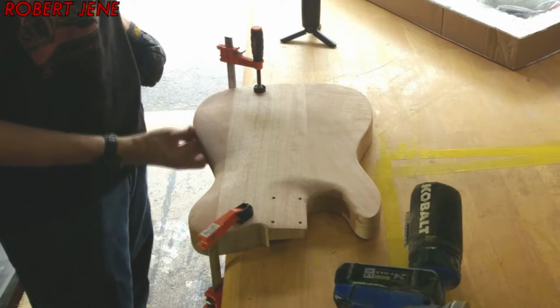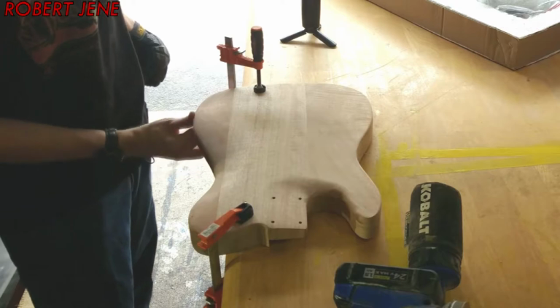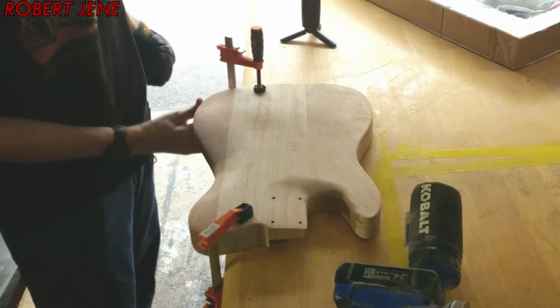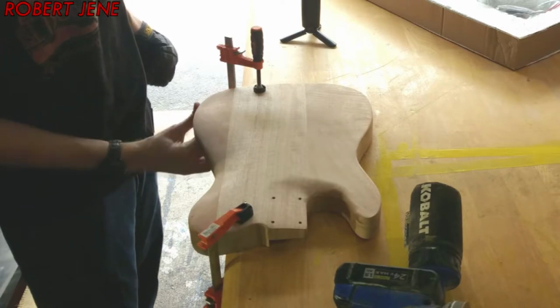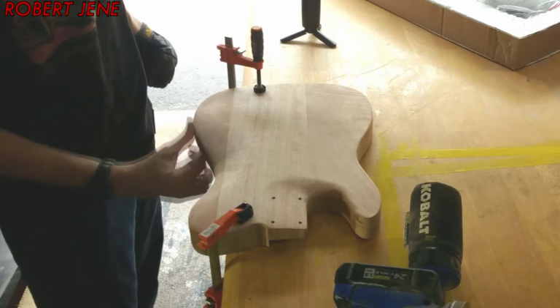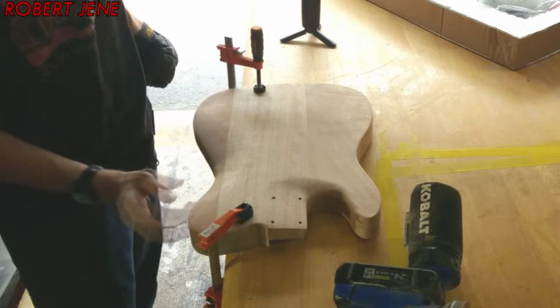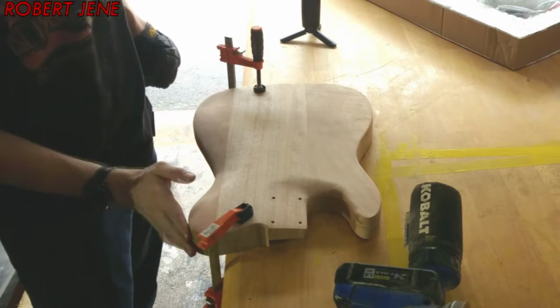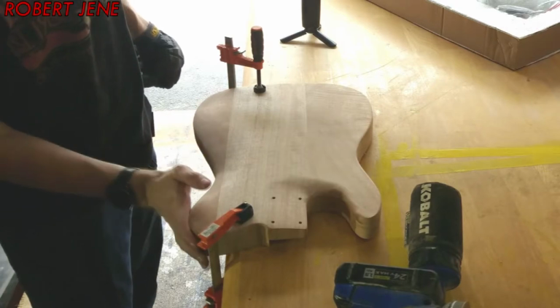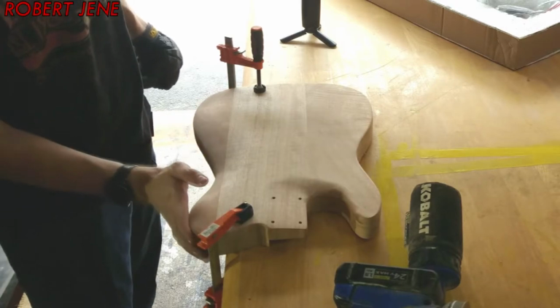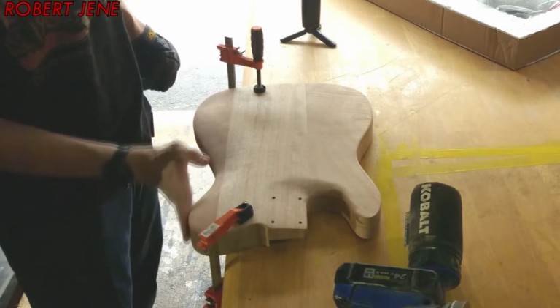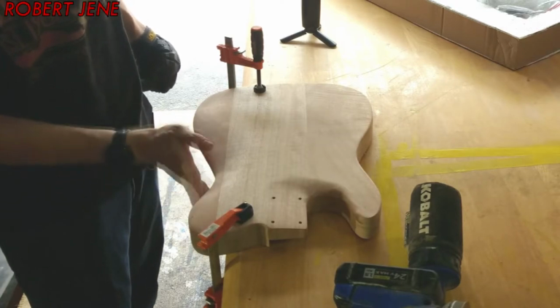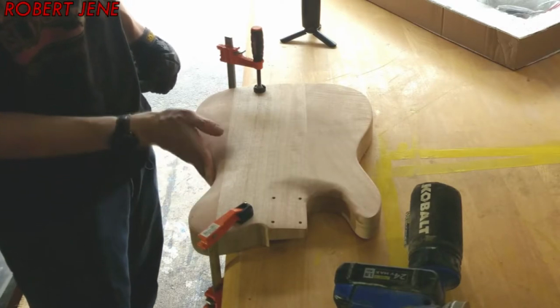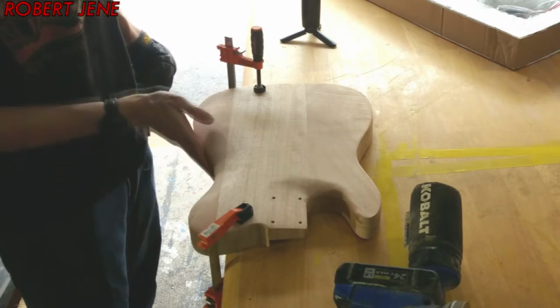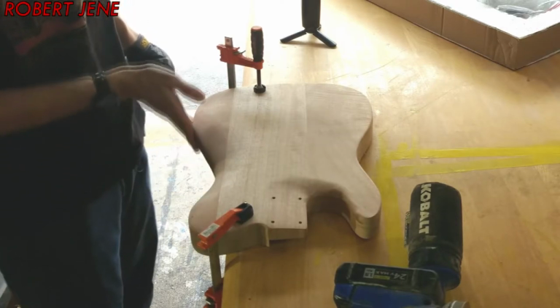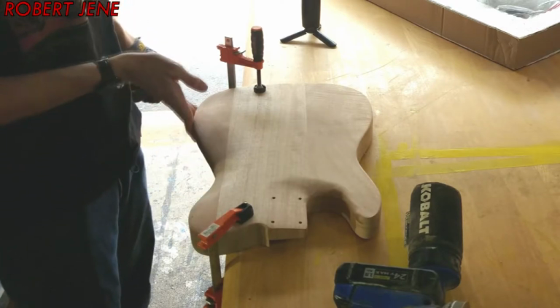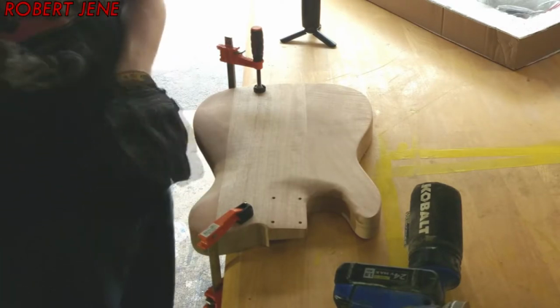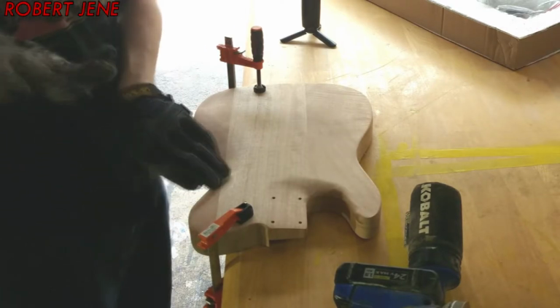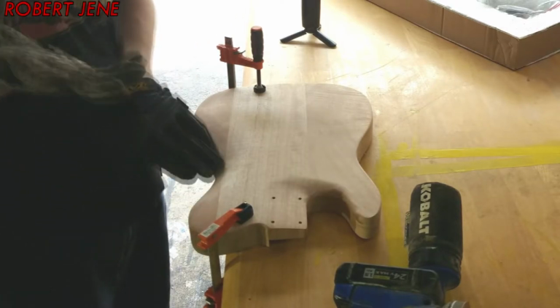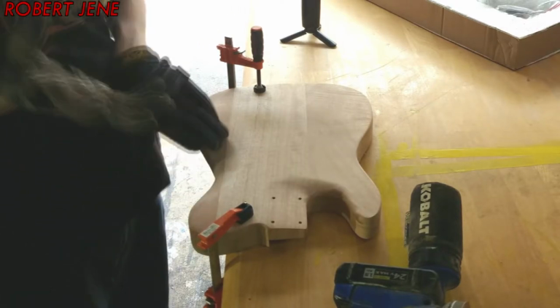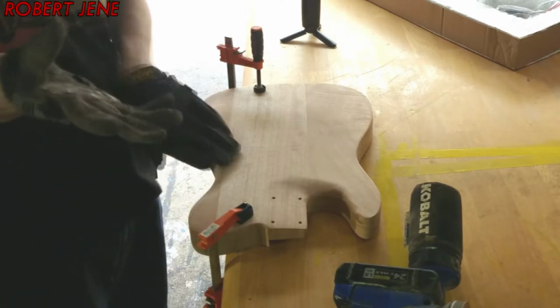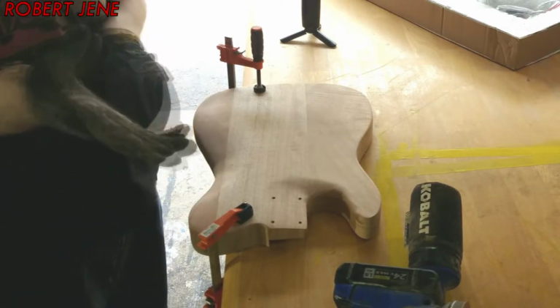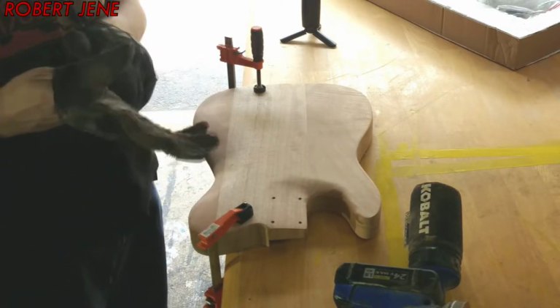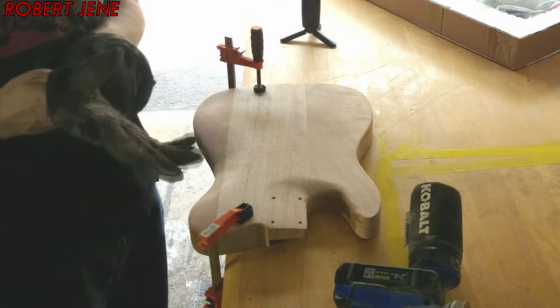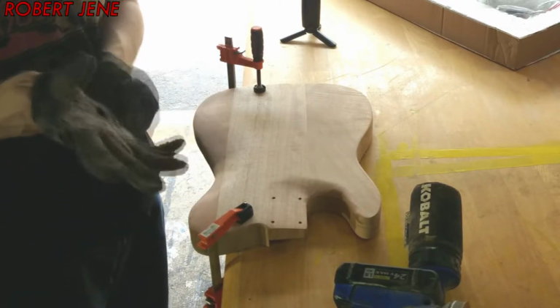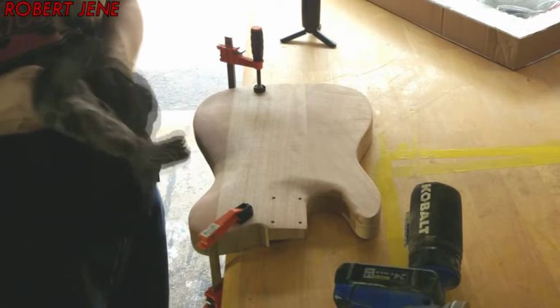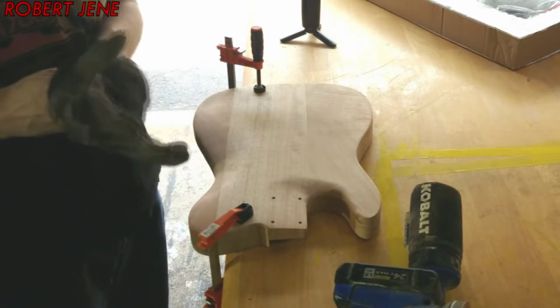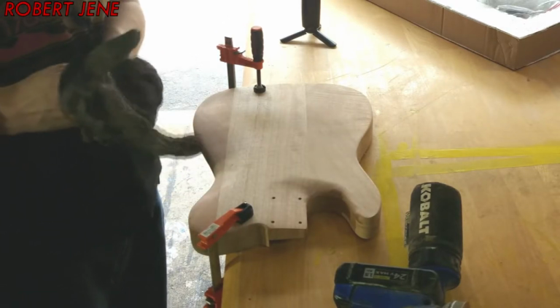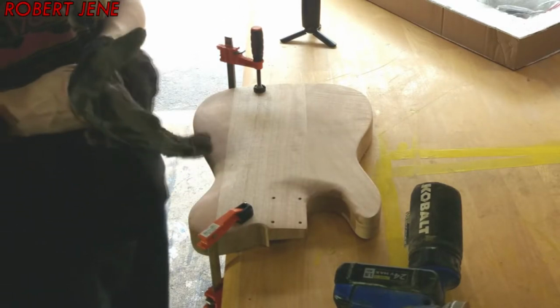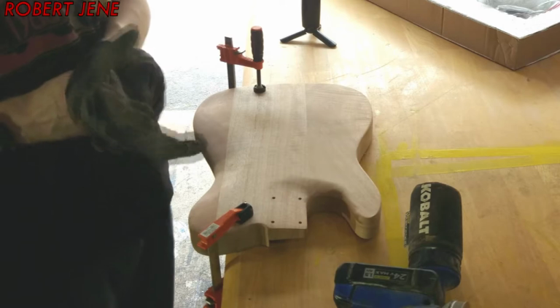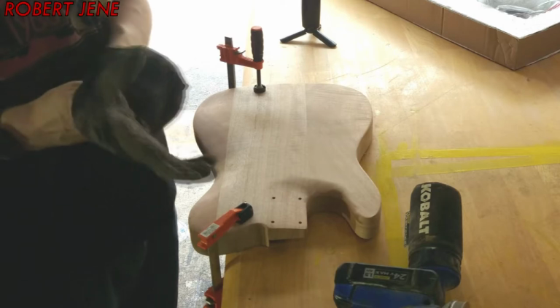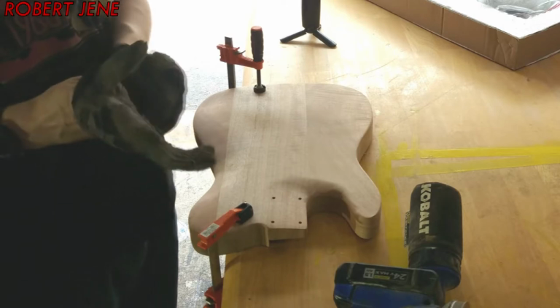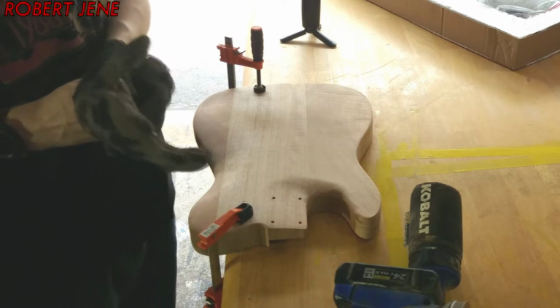This is rough. This is silky smooth now. Silky smooth.